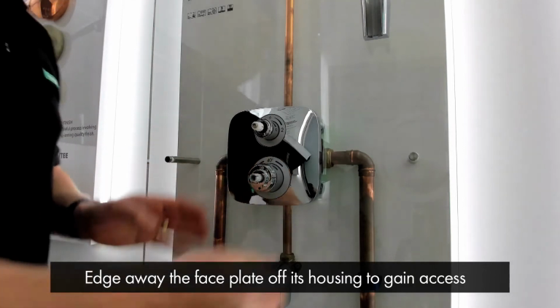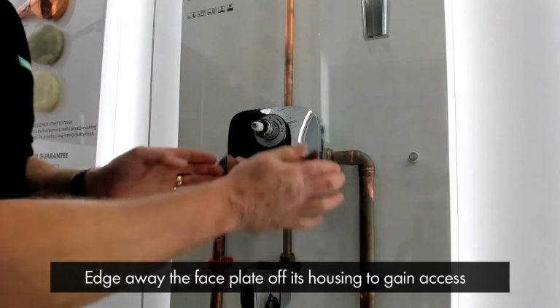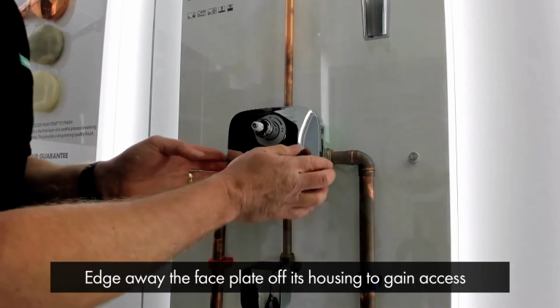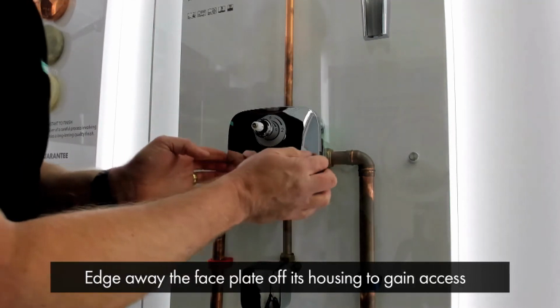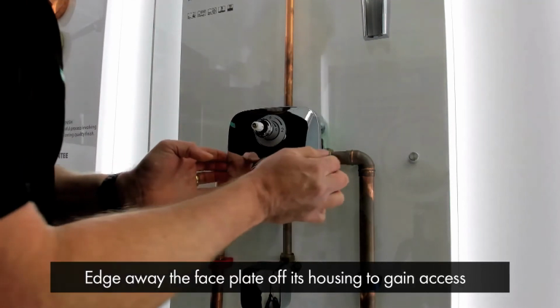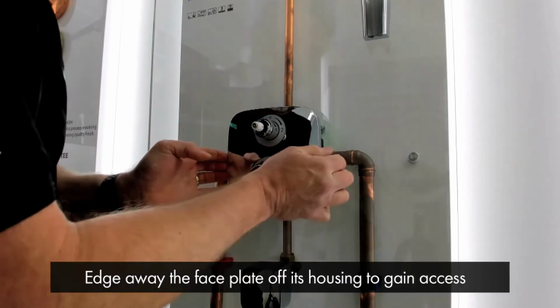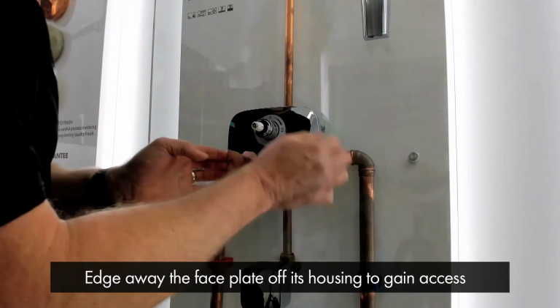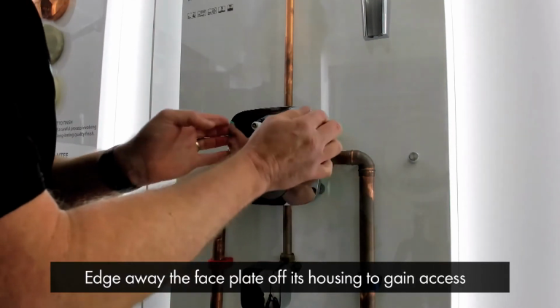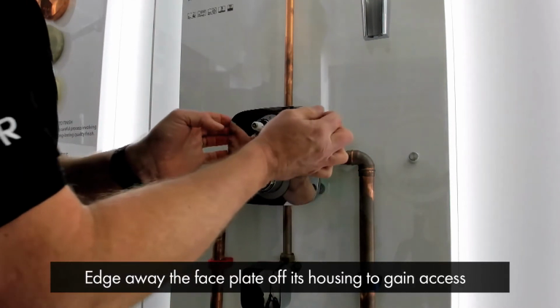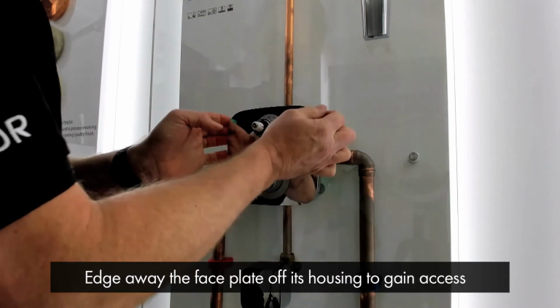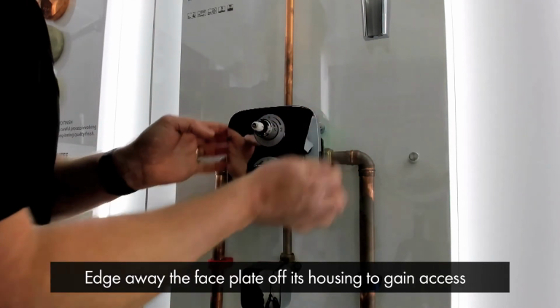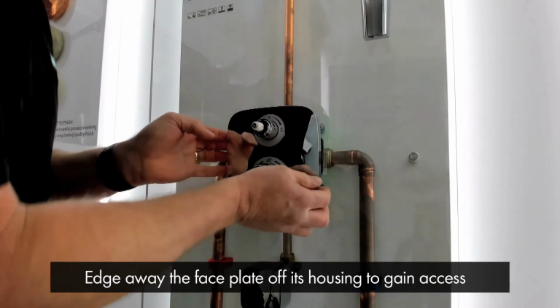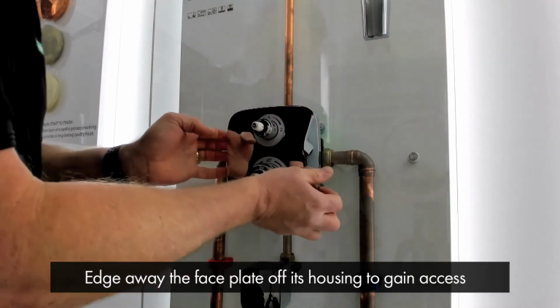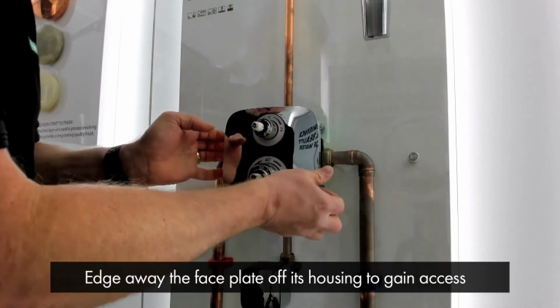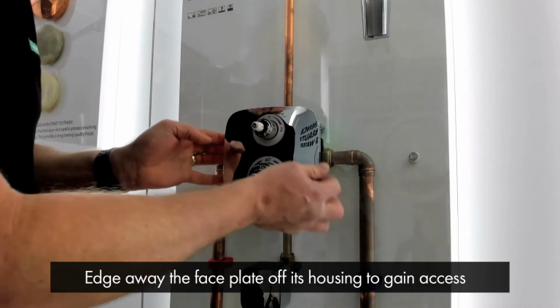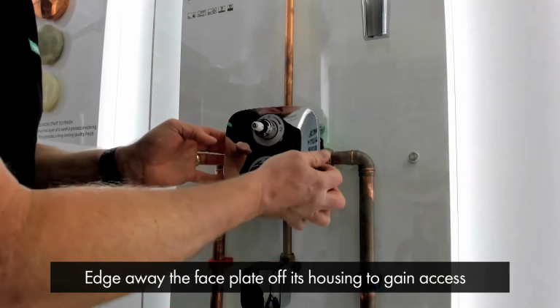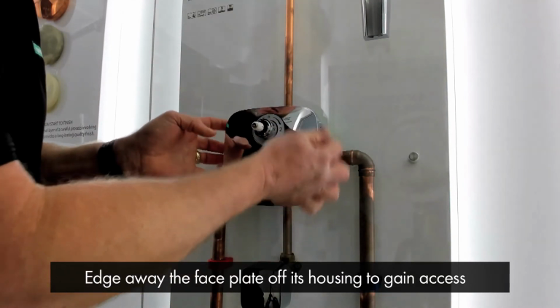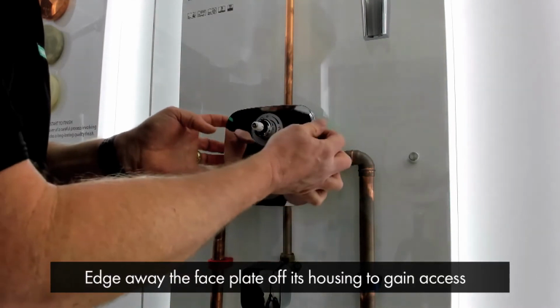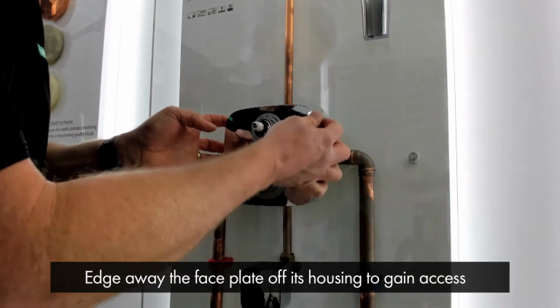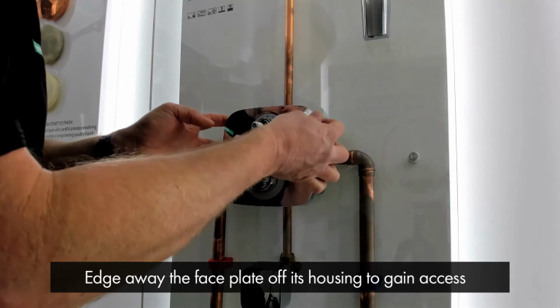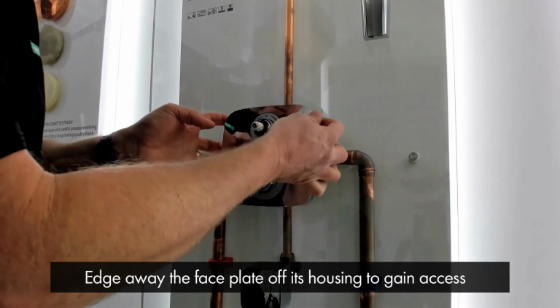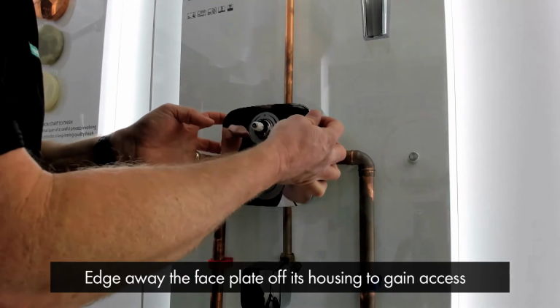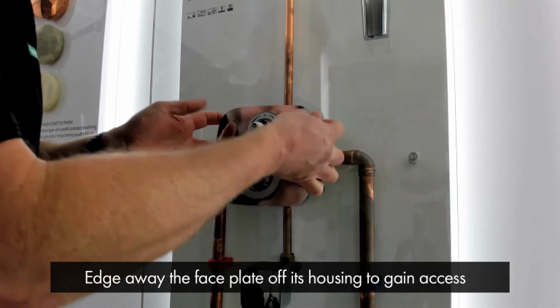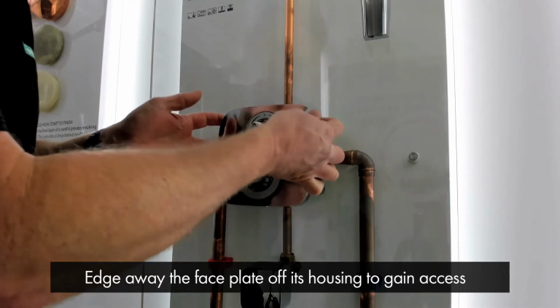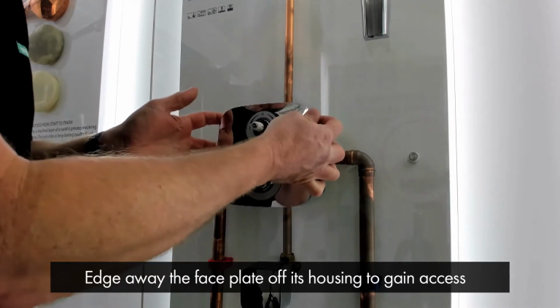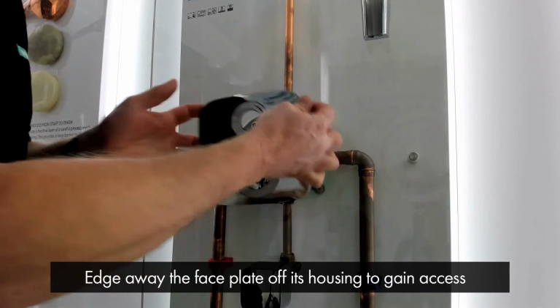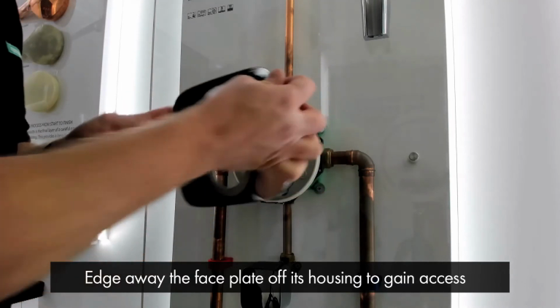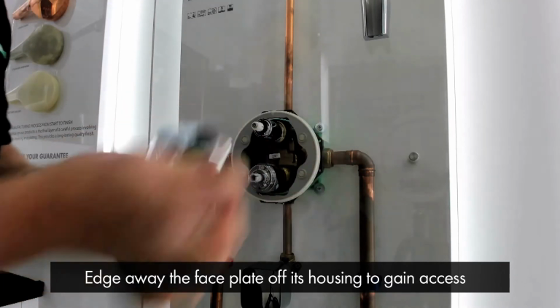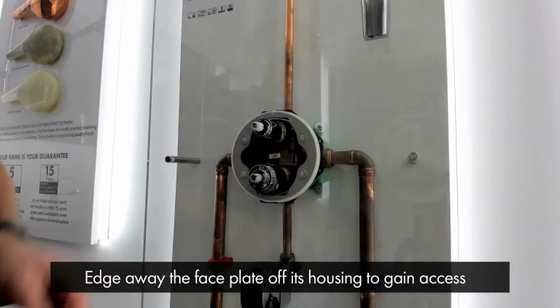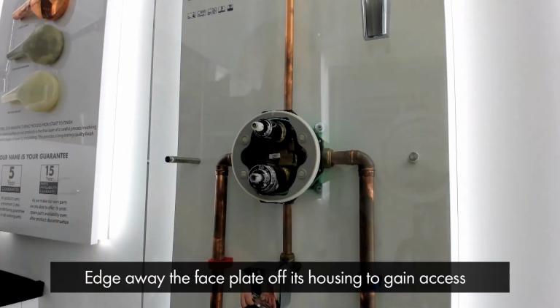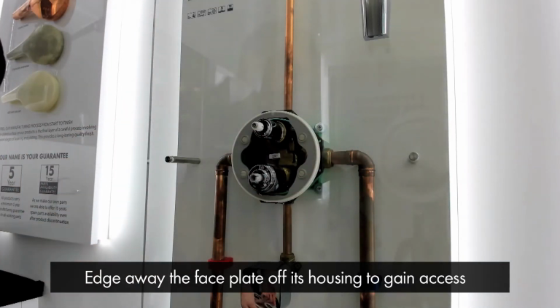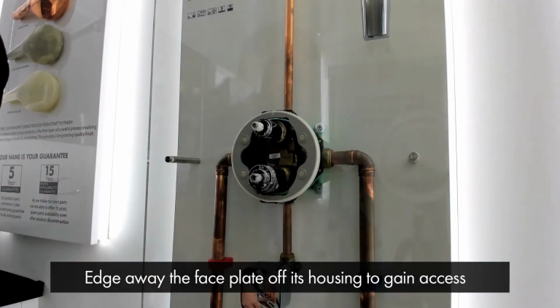You simply then edge away the face plate off the wall, off its housing, and you can gain access for maintenance.